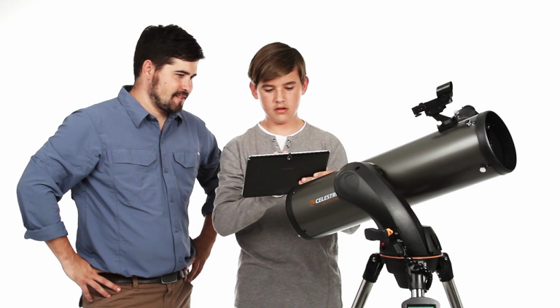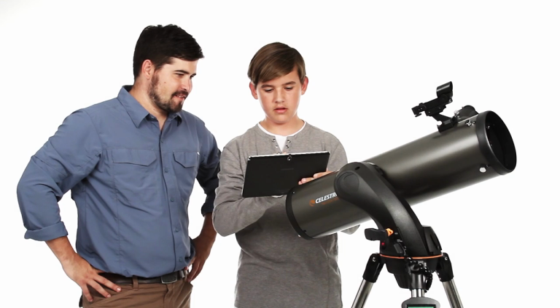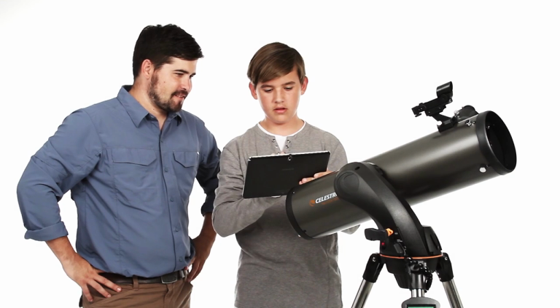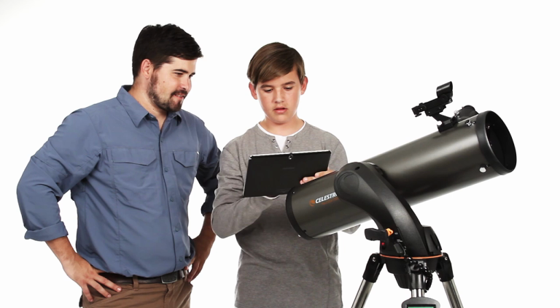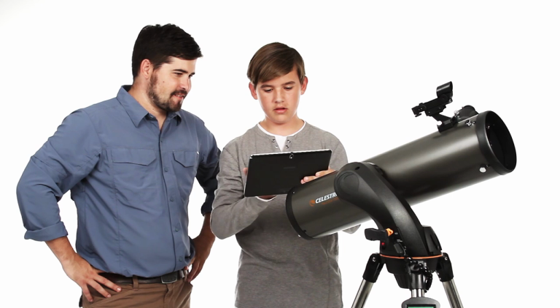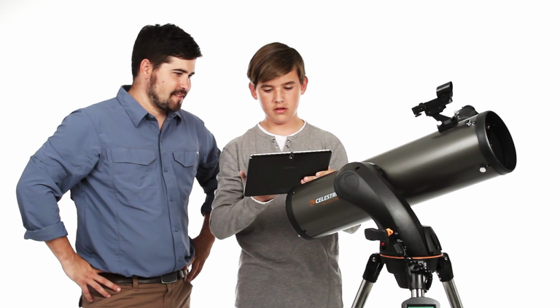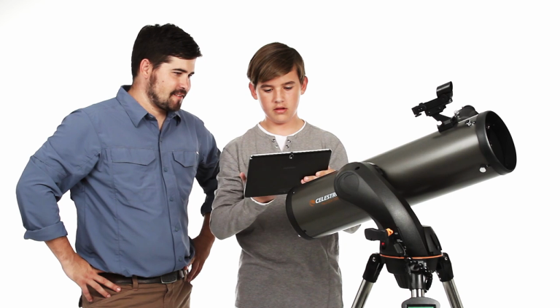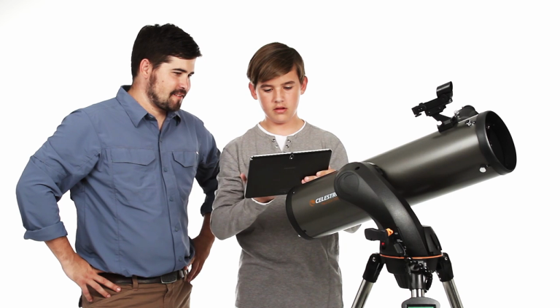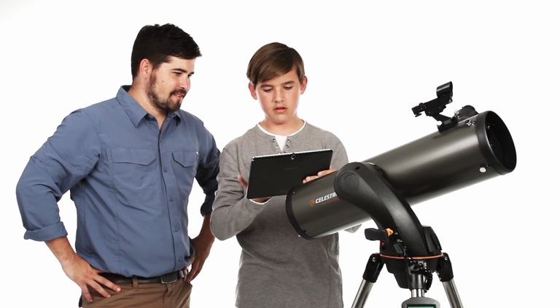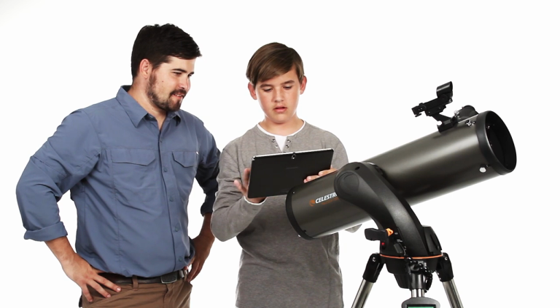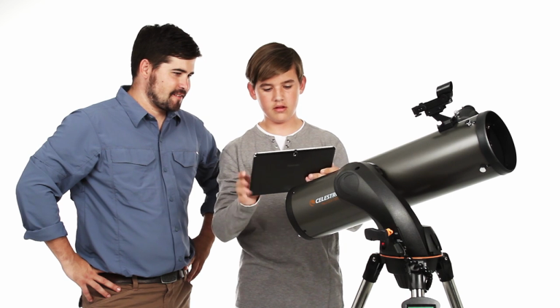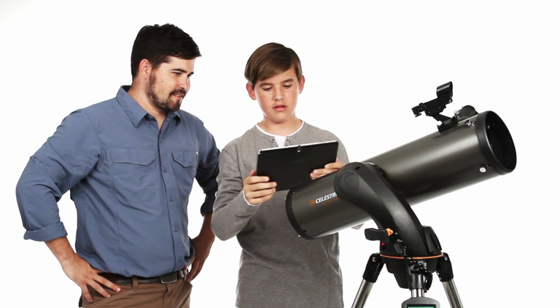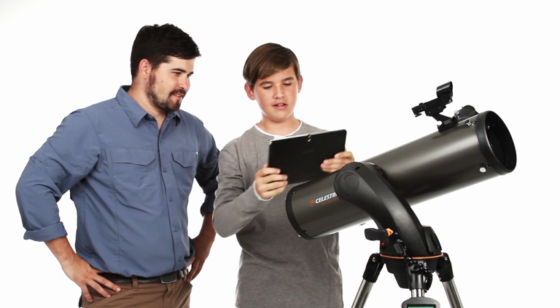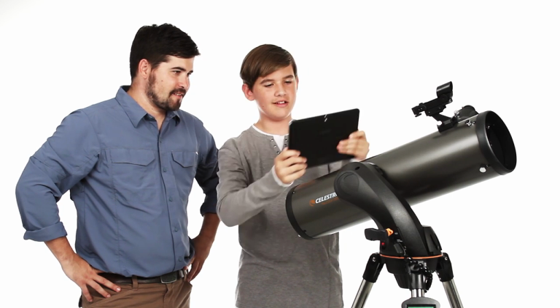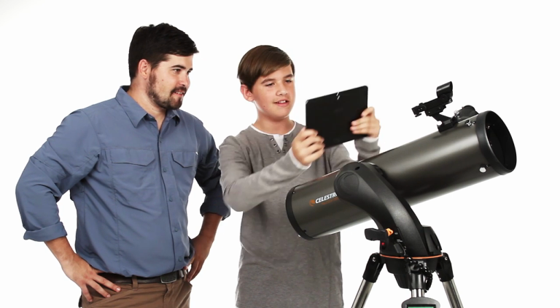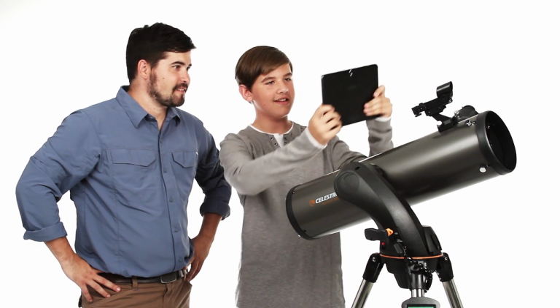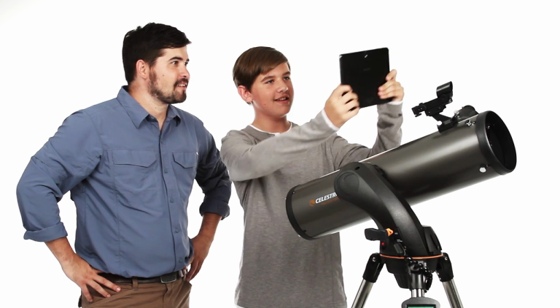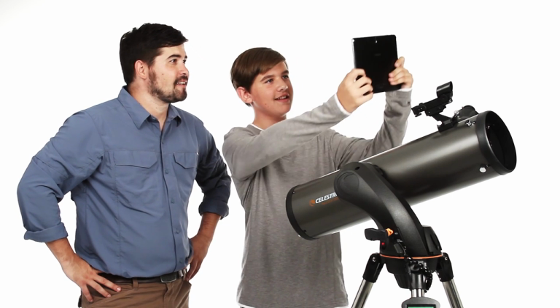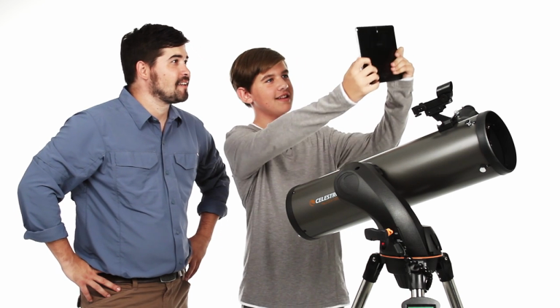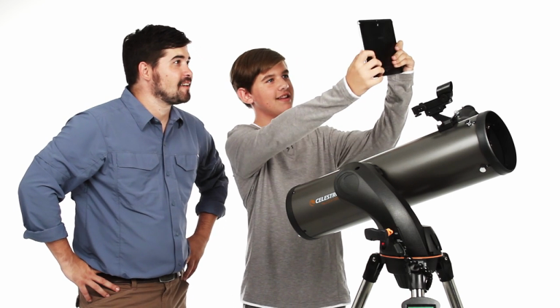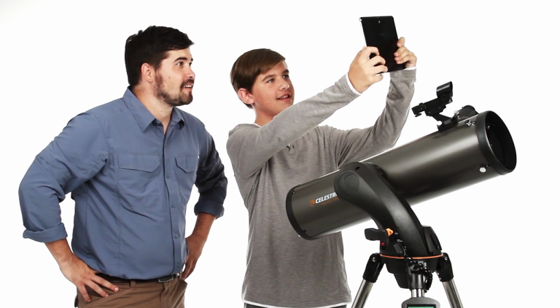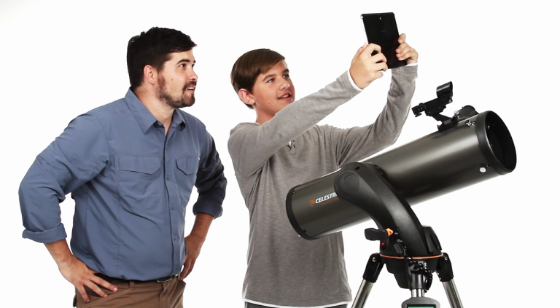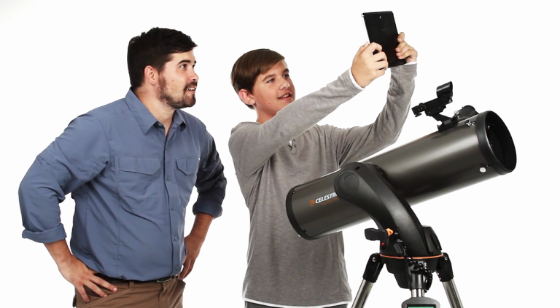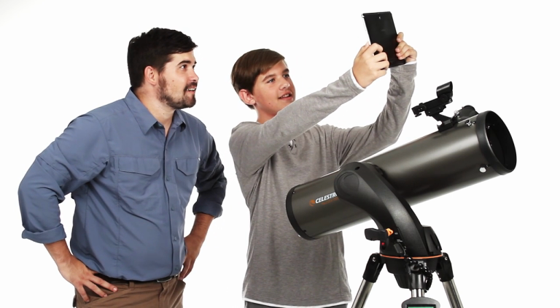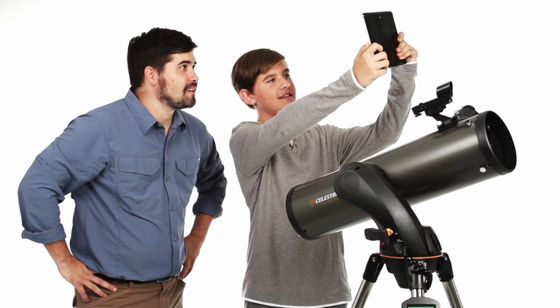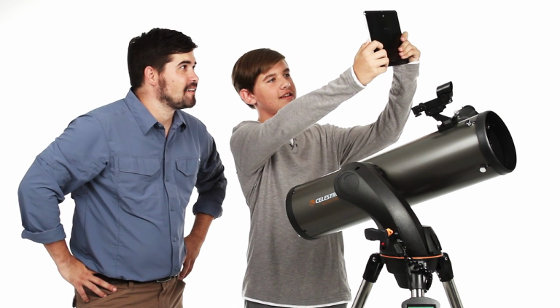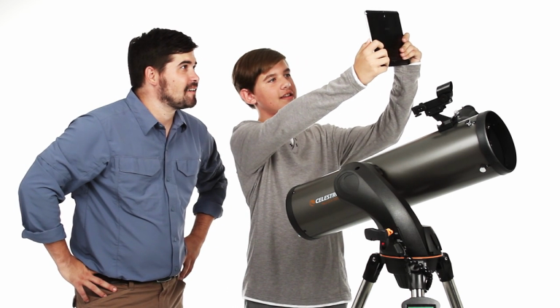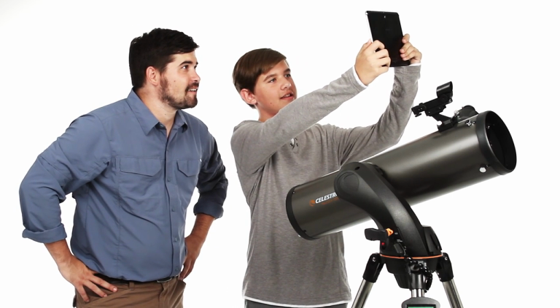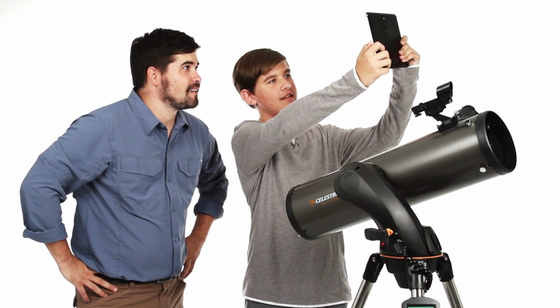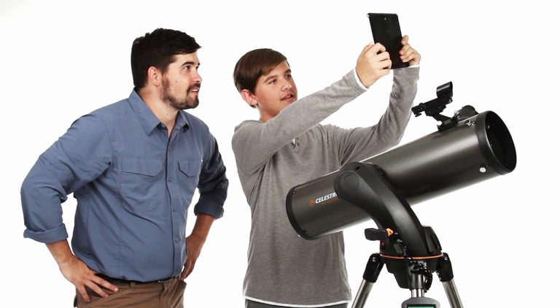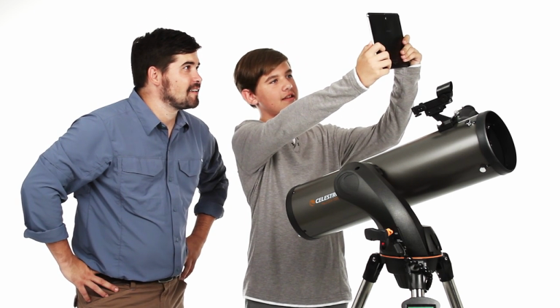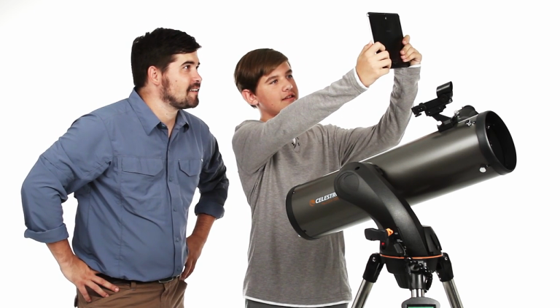Hold your device up to the sky, tap any object to slew to it, and enjoy the view.